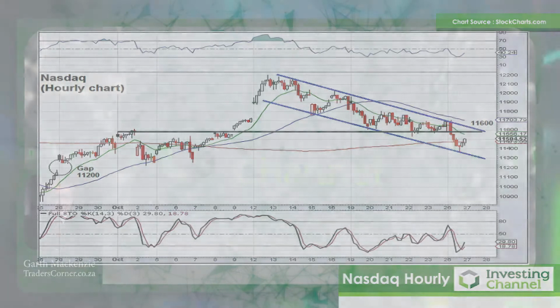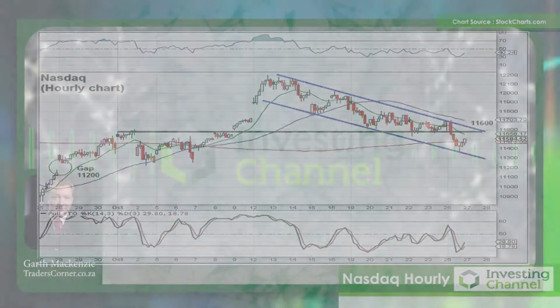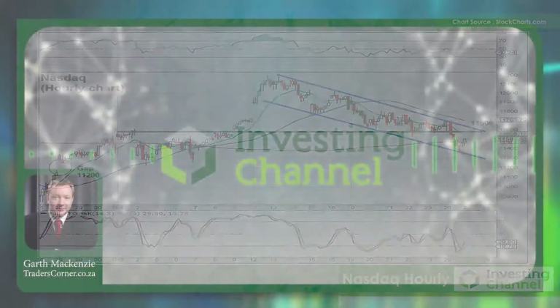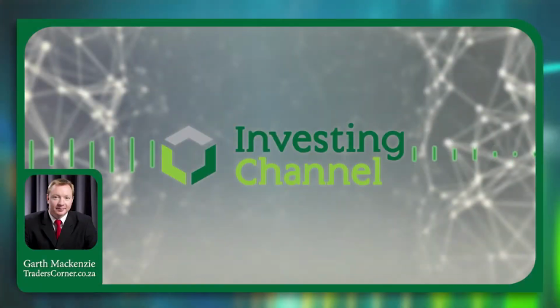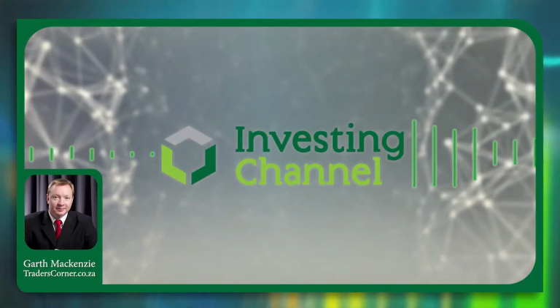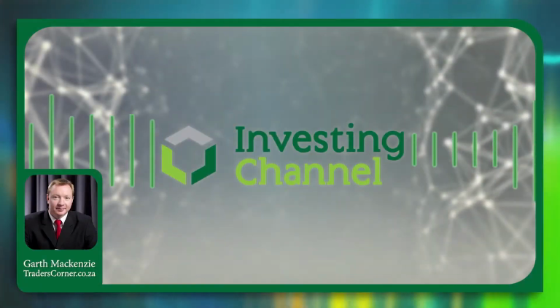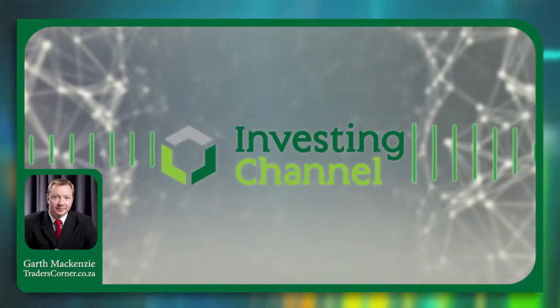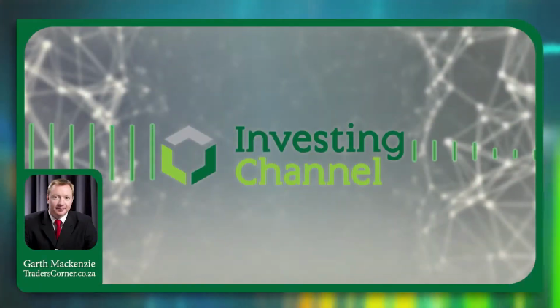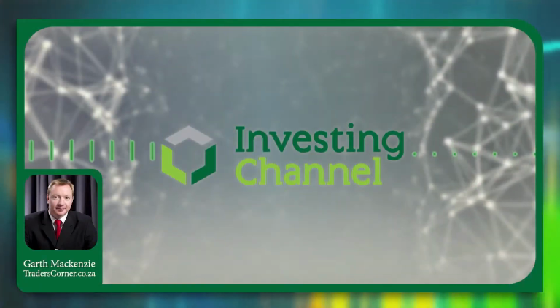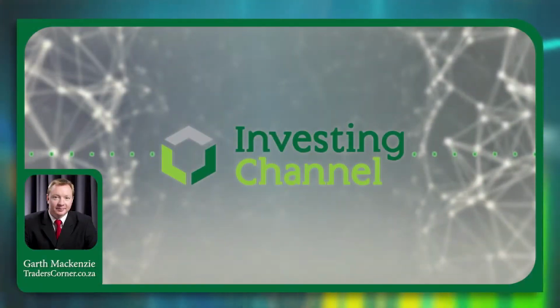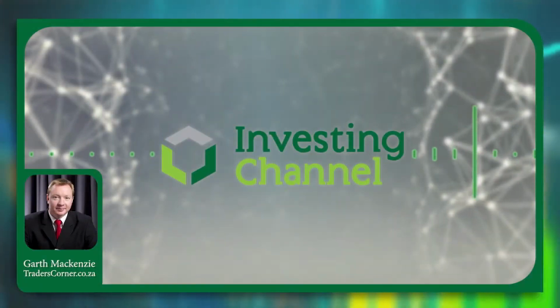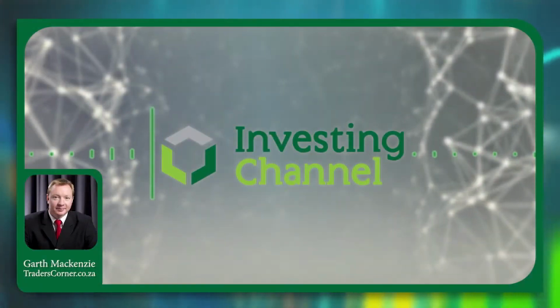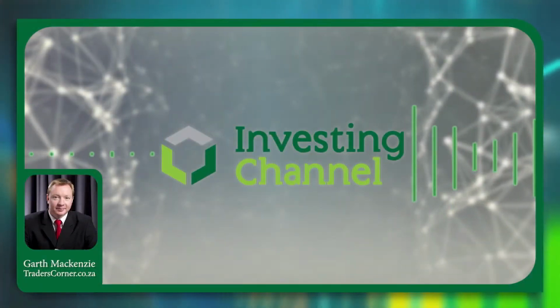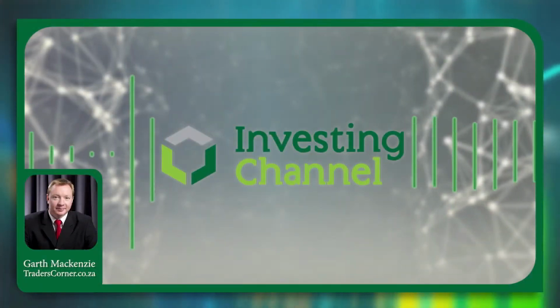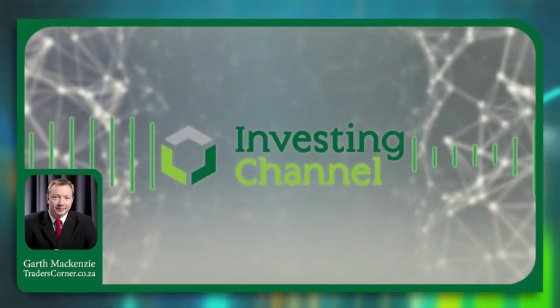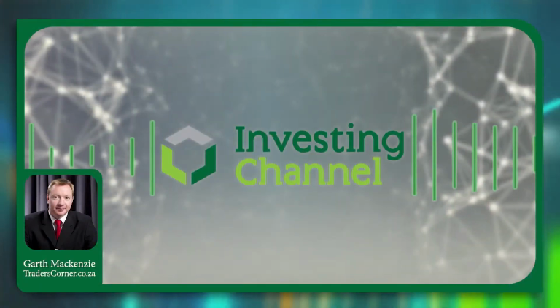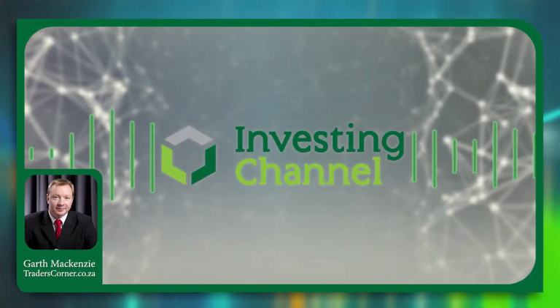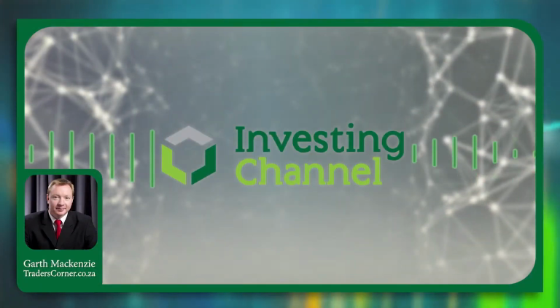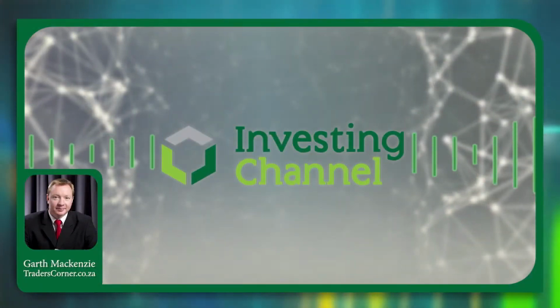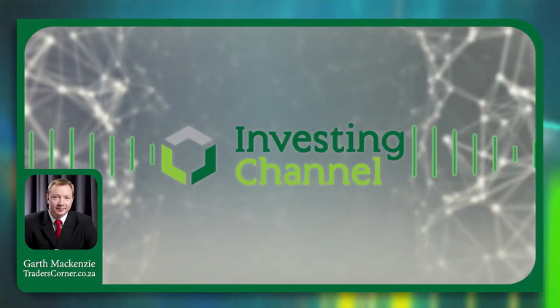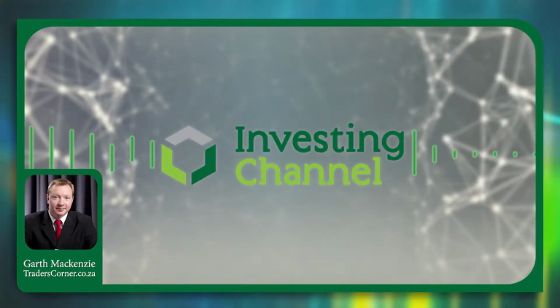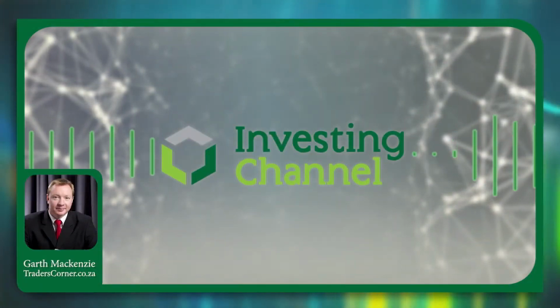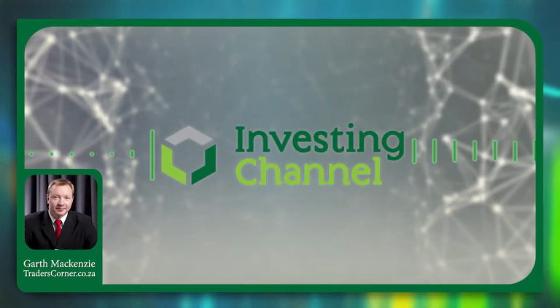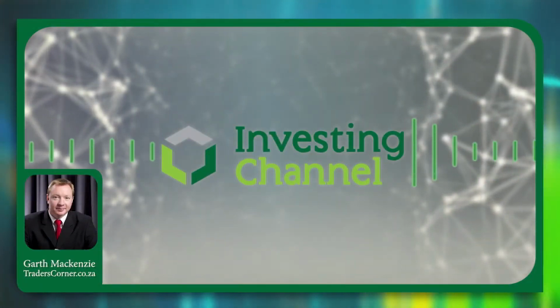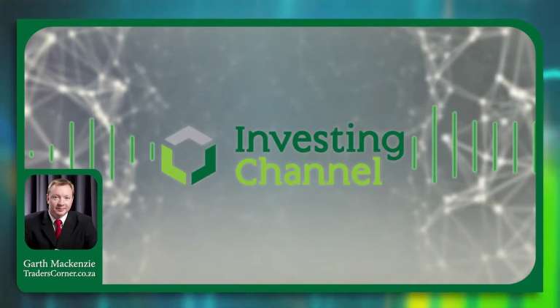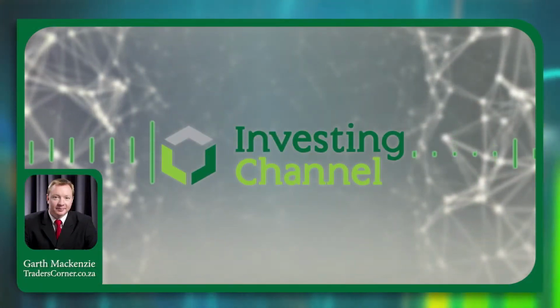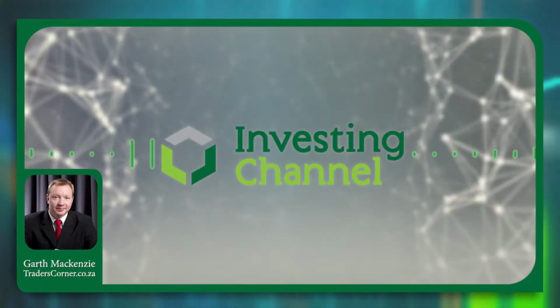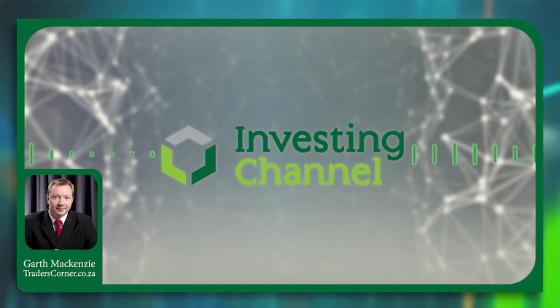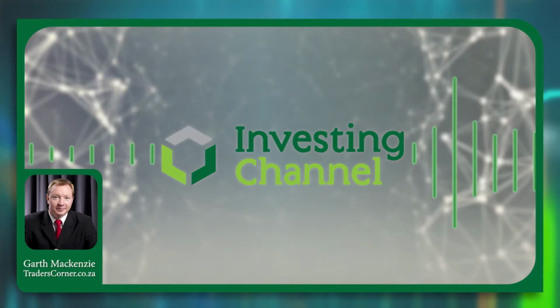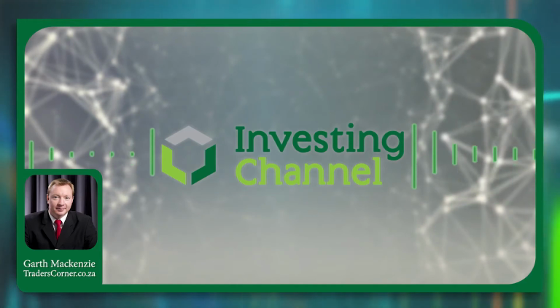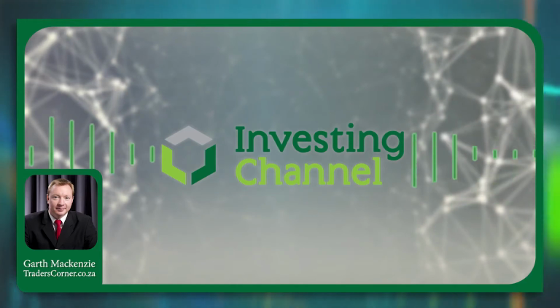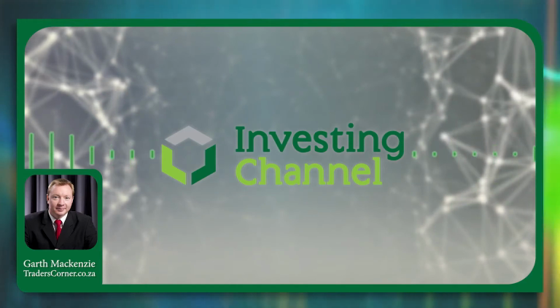That's all for this week. I'll be back again next week with another look at the S&P 500 and the NASDAQ indices.